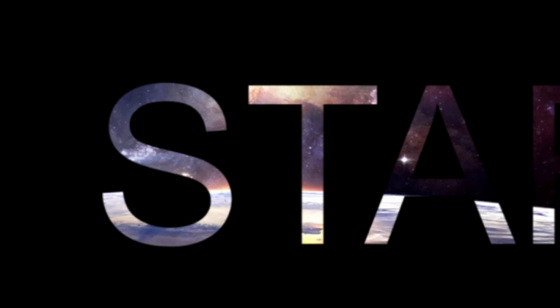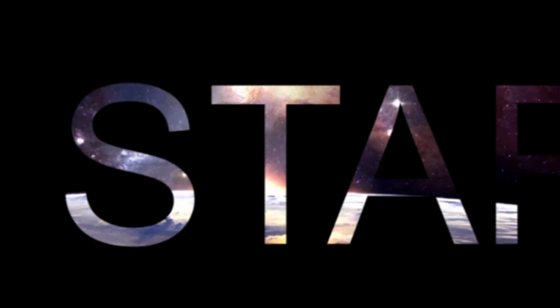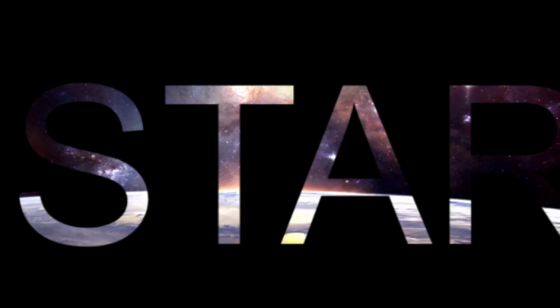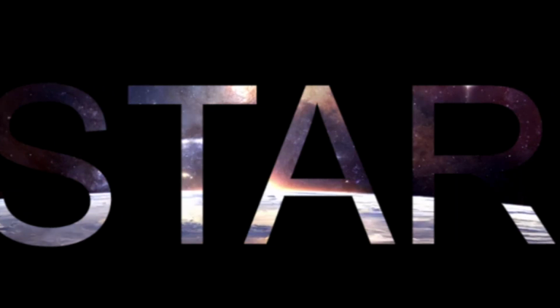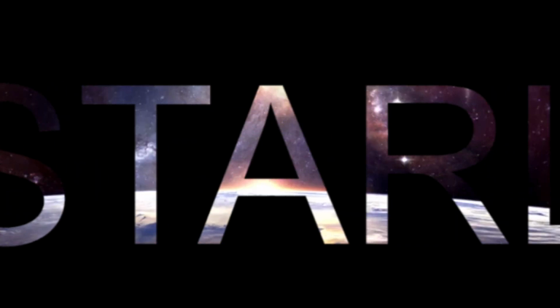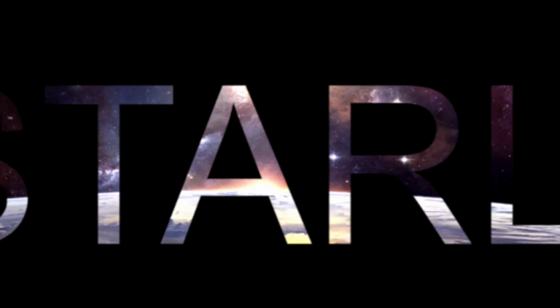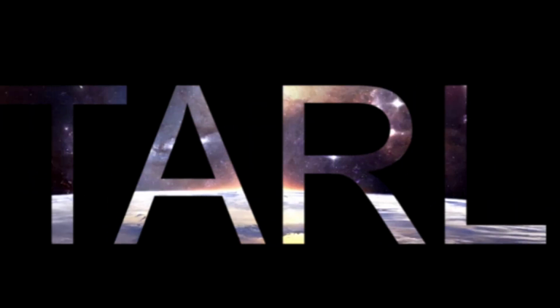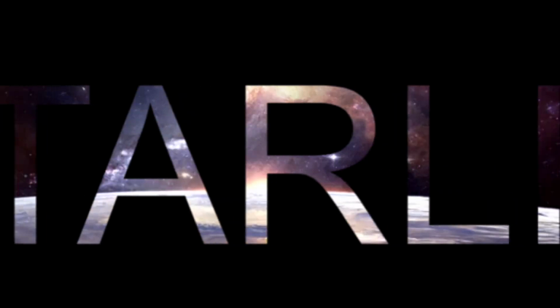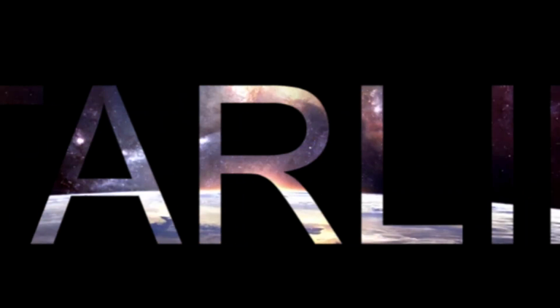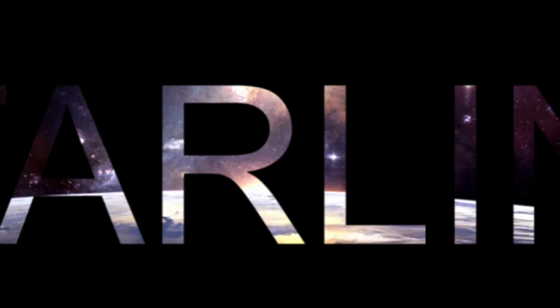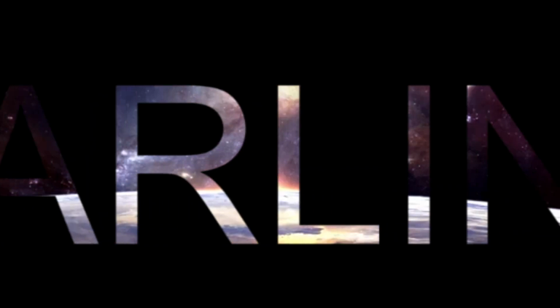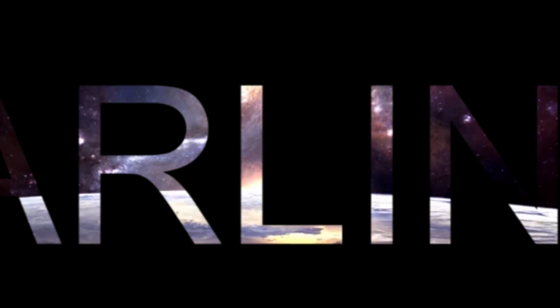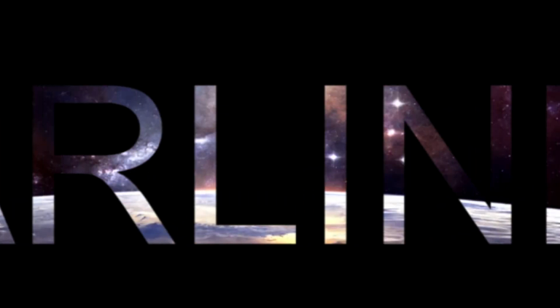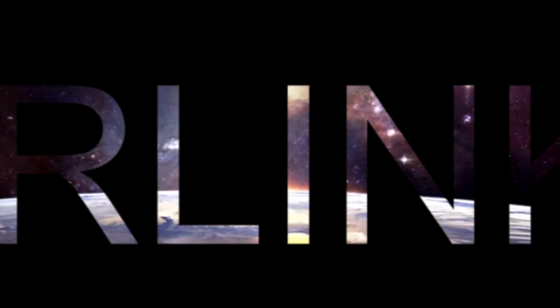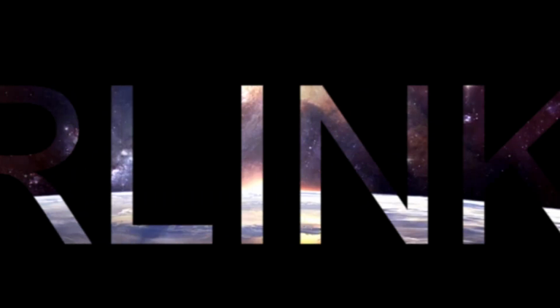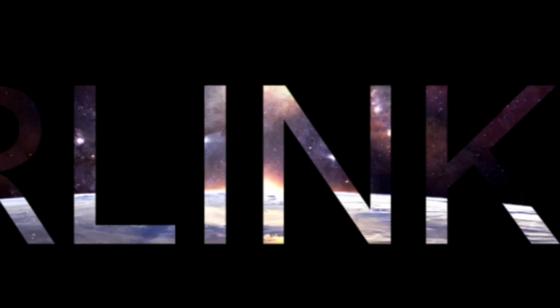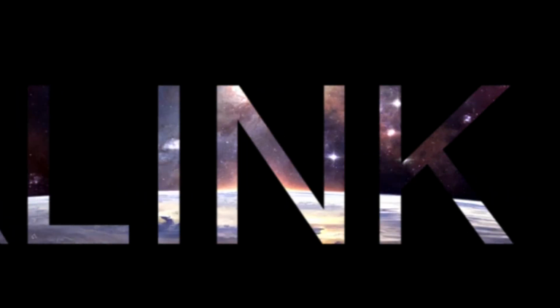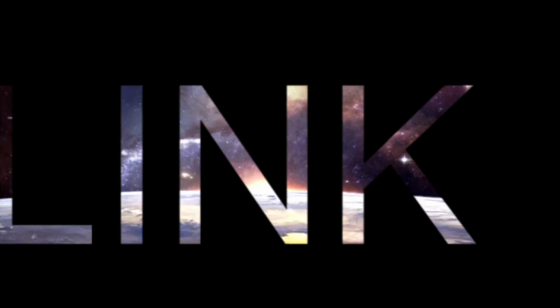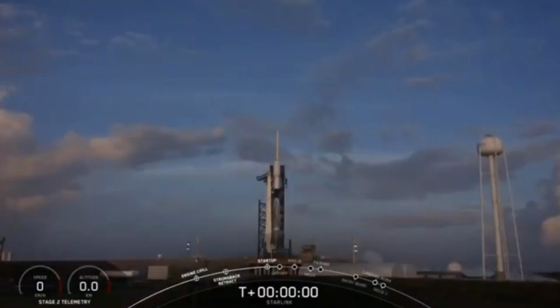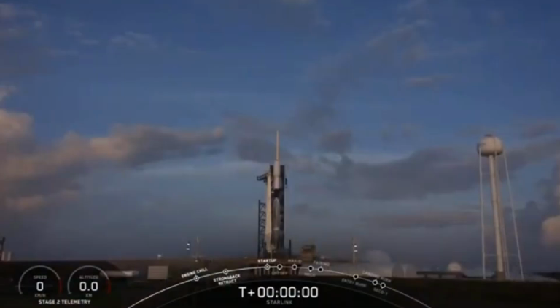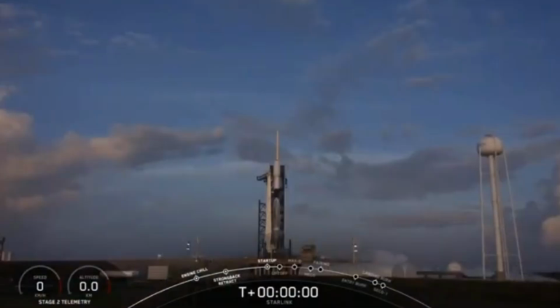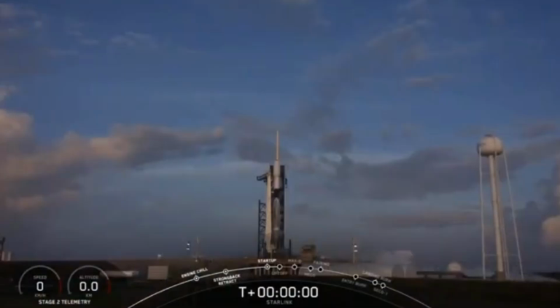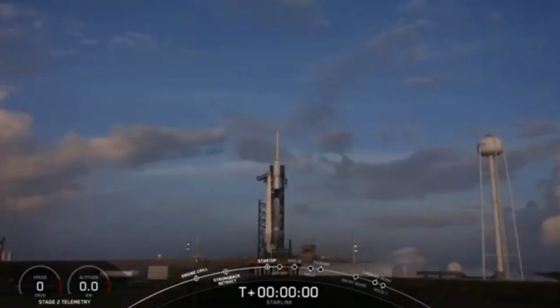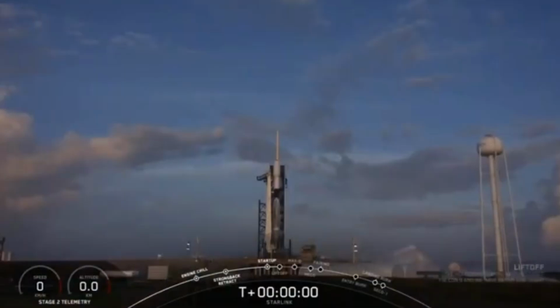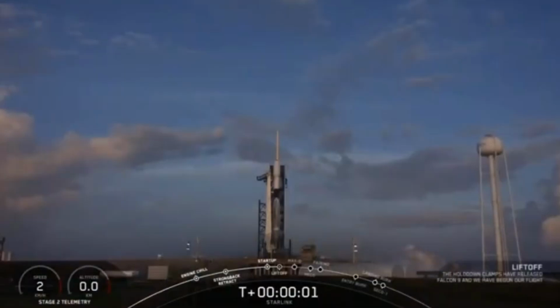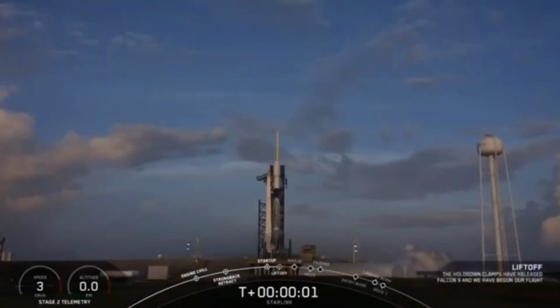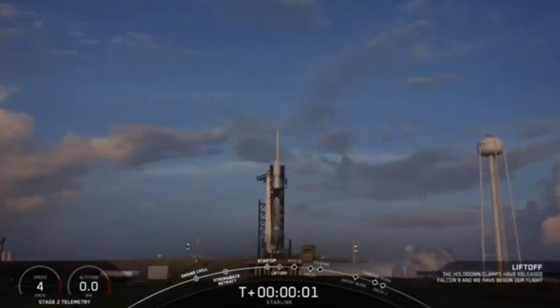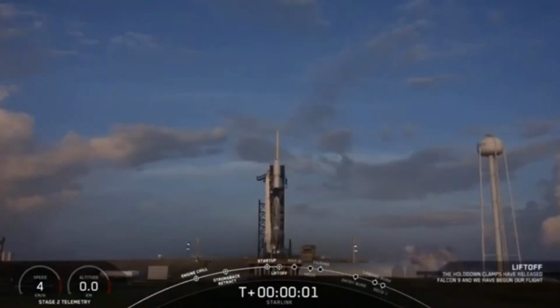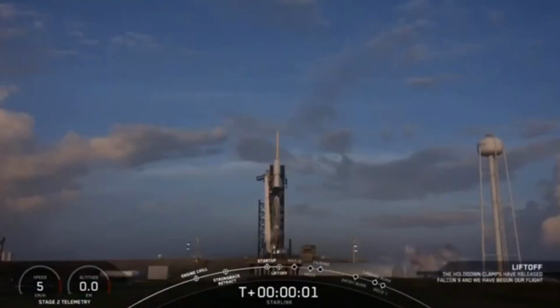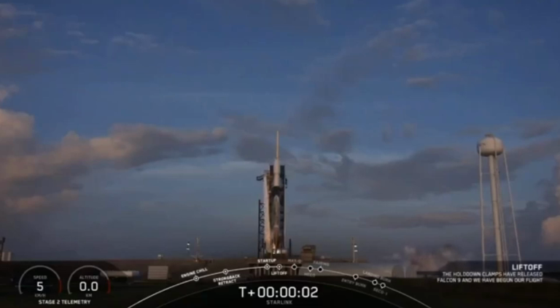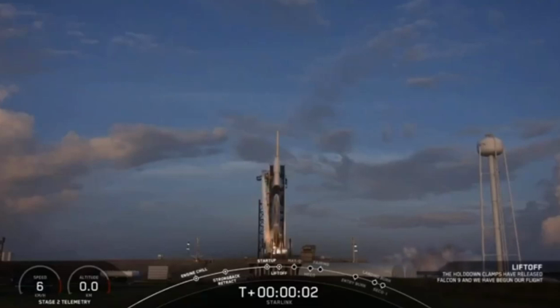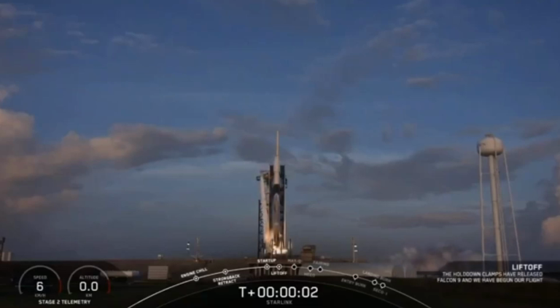Three, two, one, zero. Ignition, liftoff.